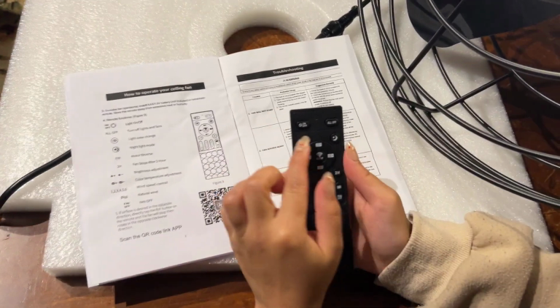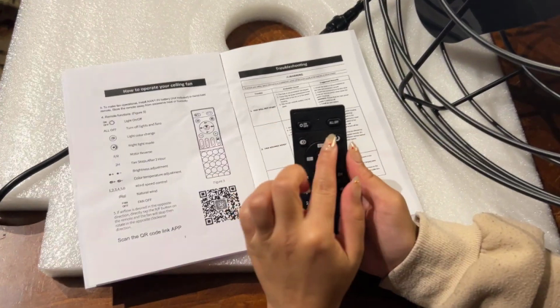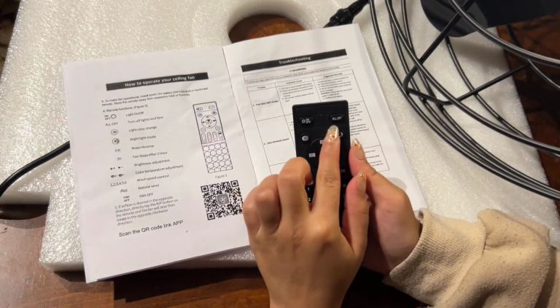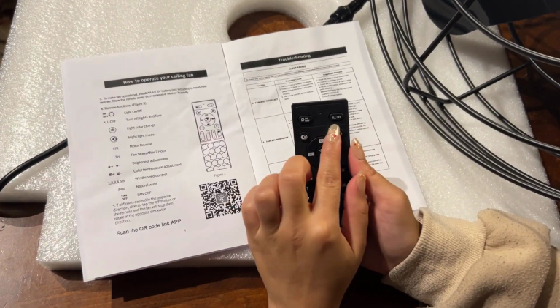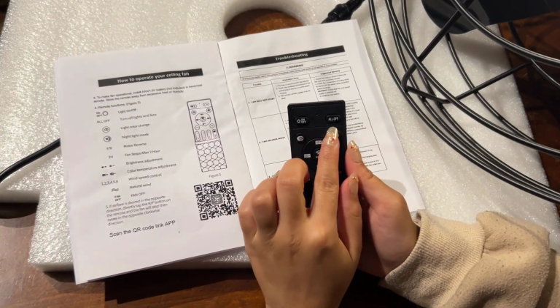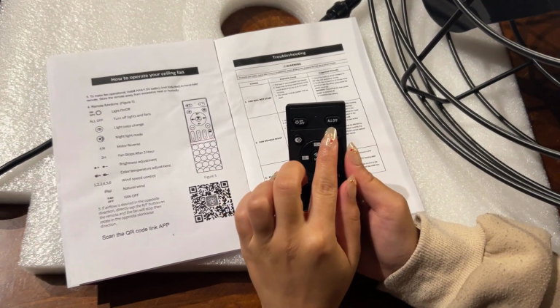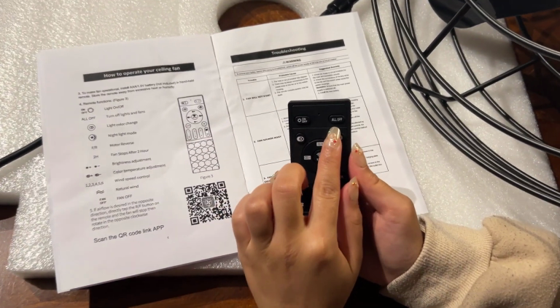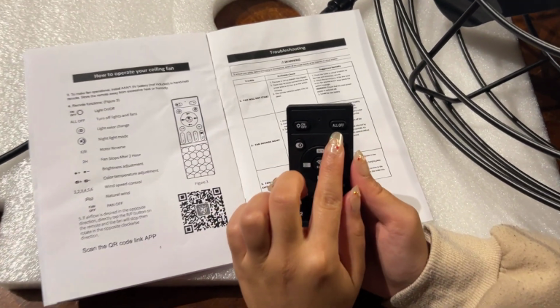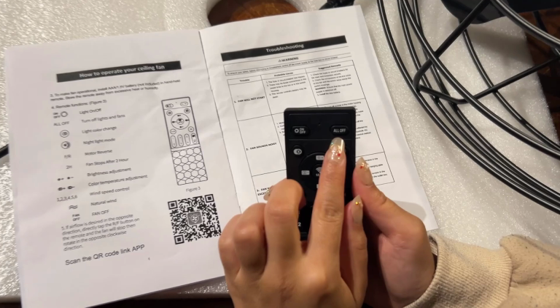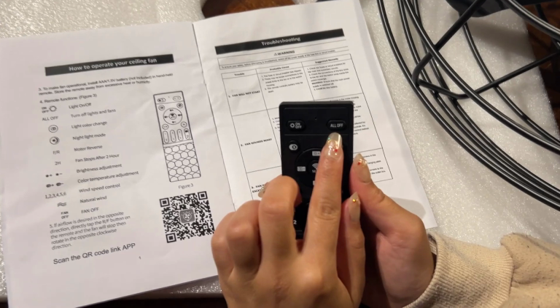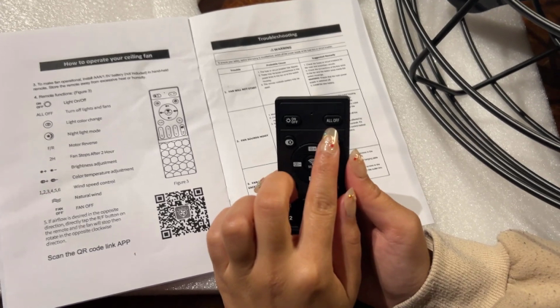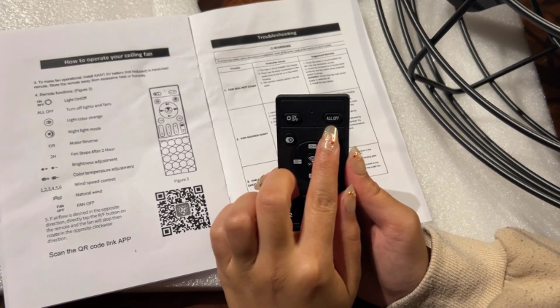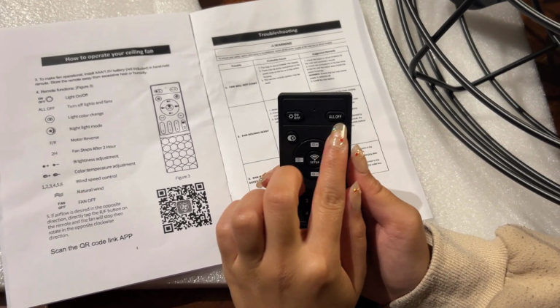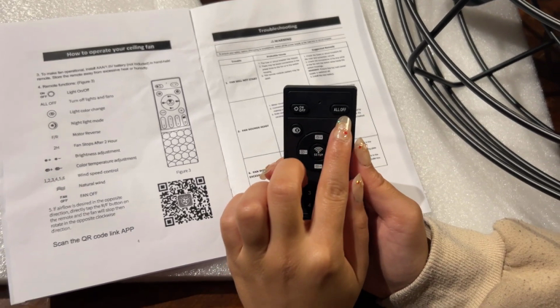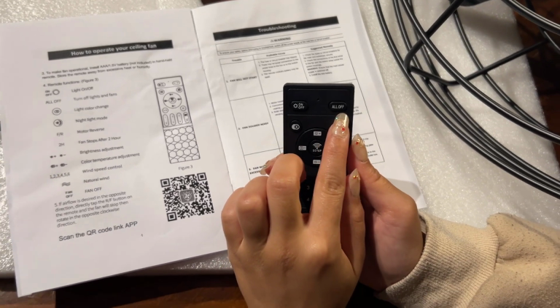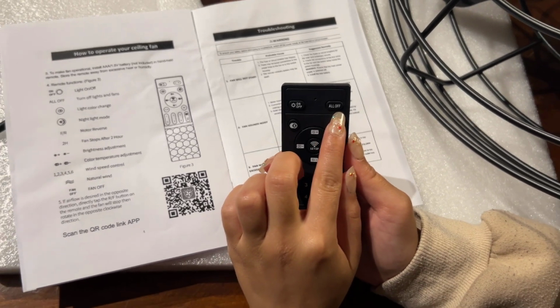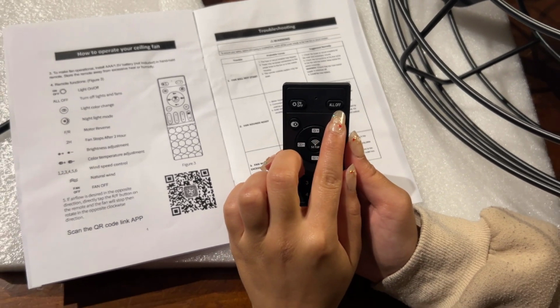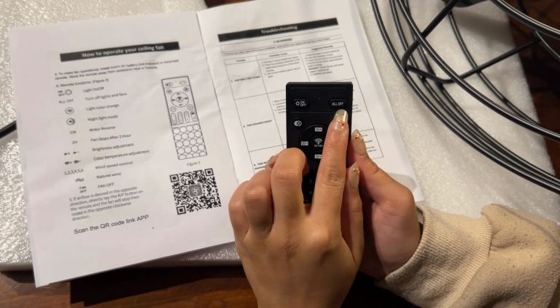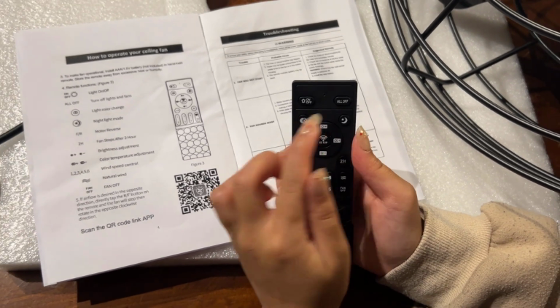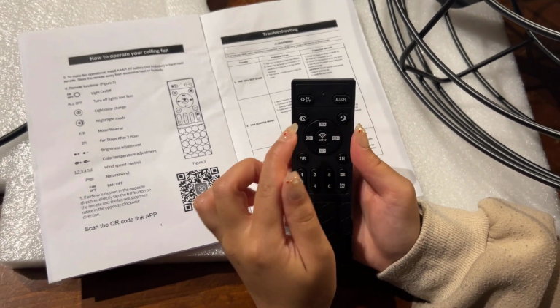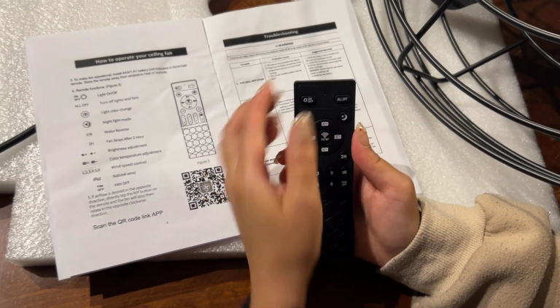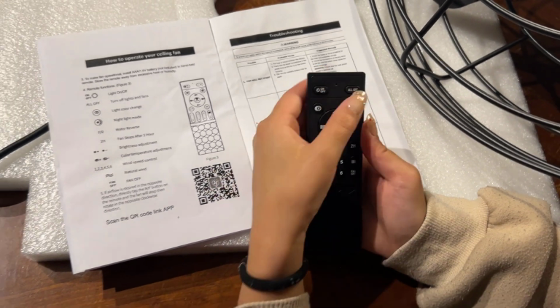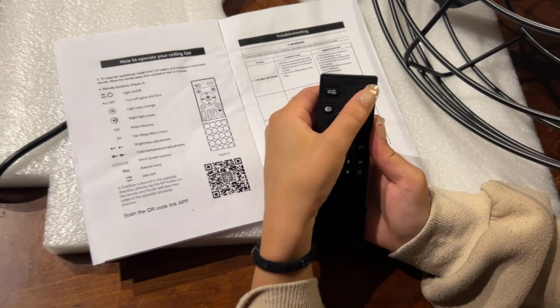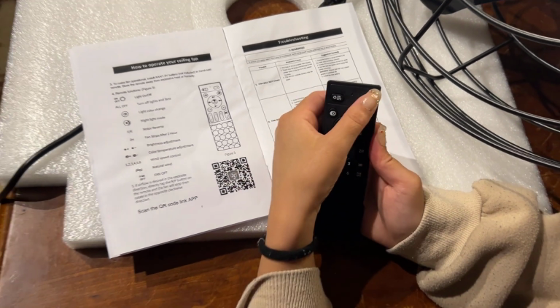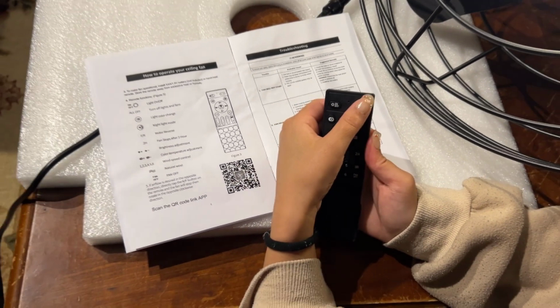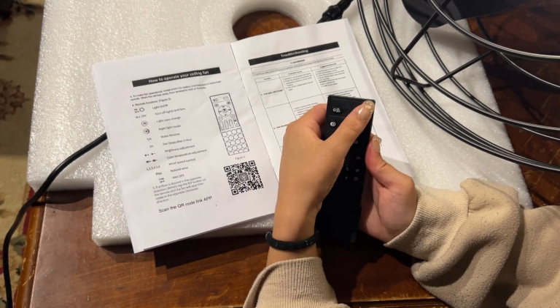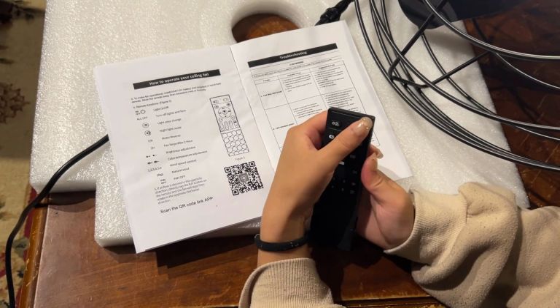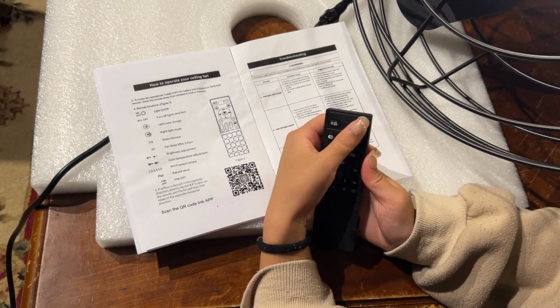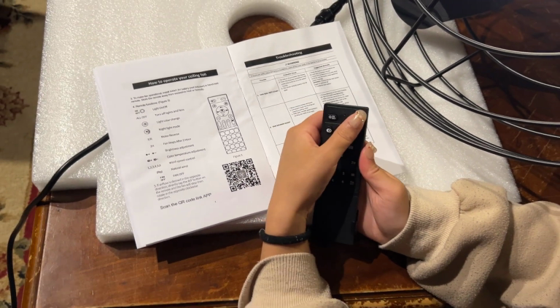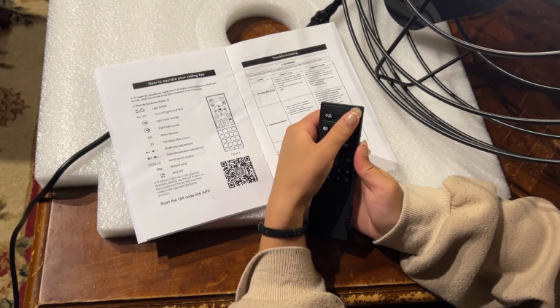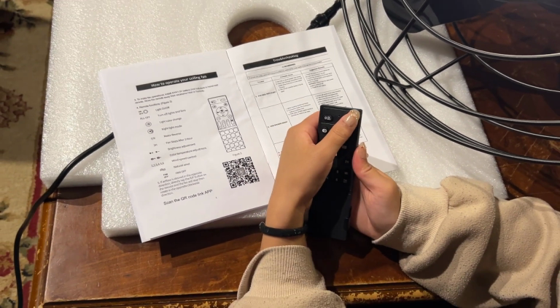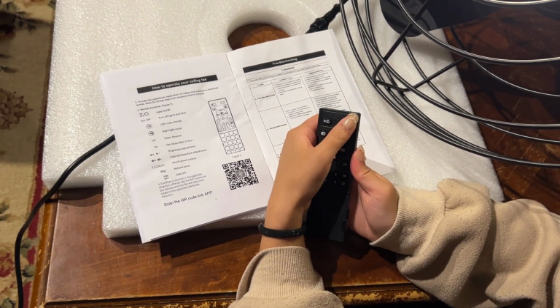Next is the all off button, and this would turn off the light and the fans. So right now only the light is on.